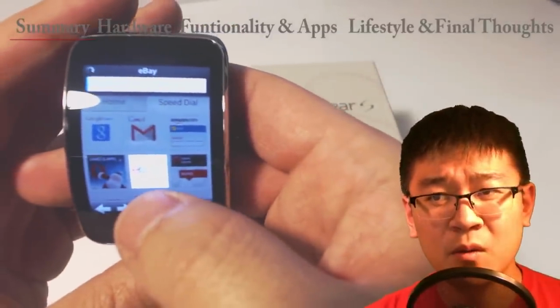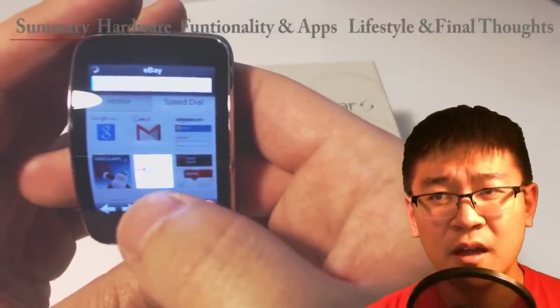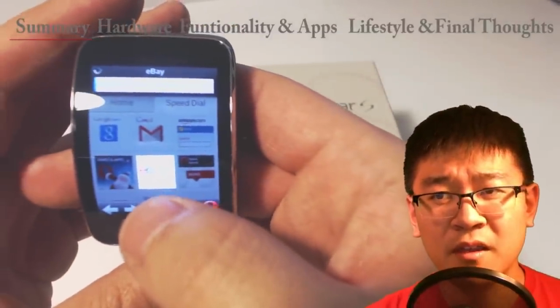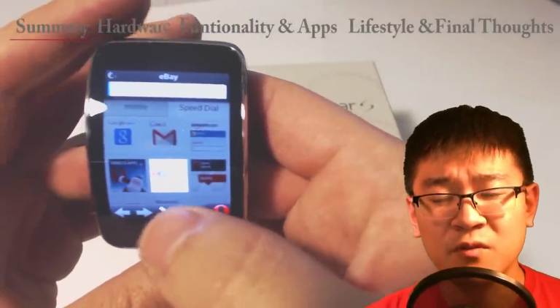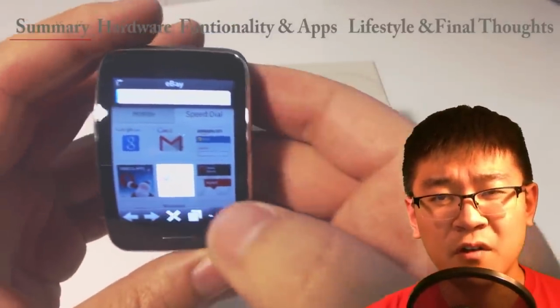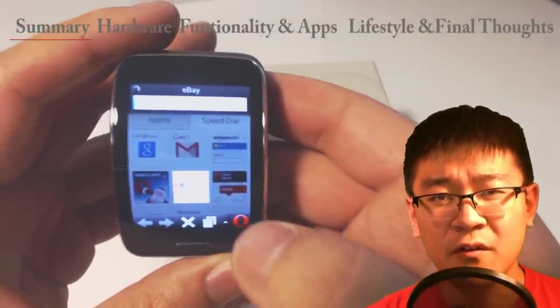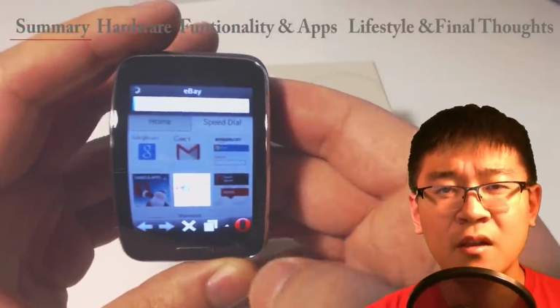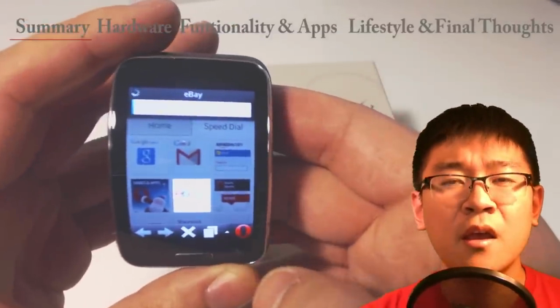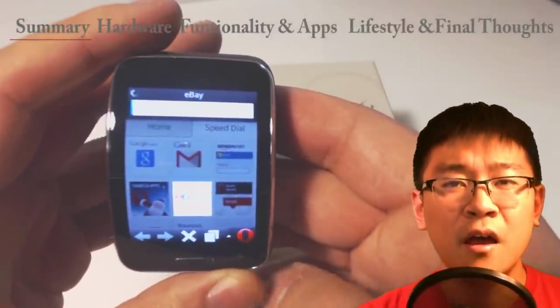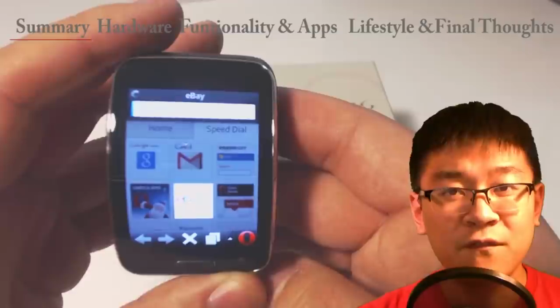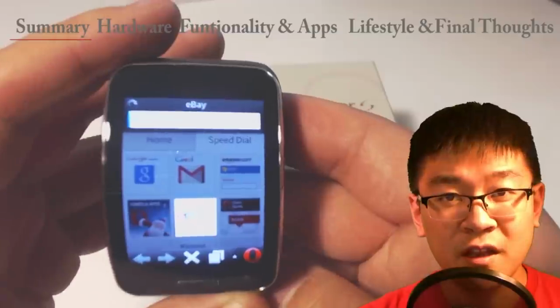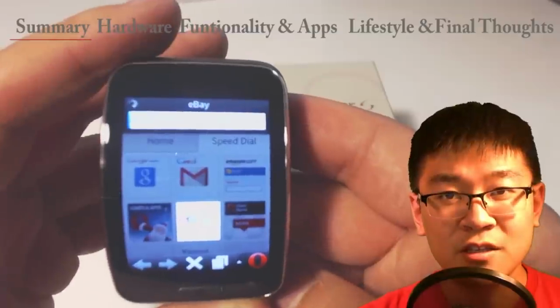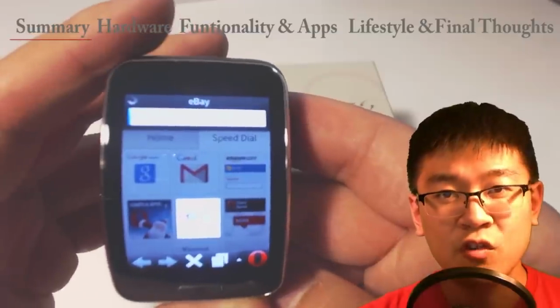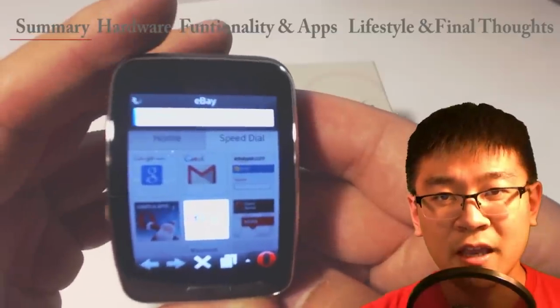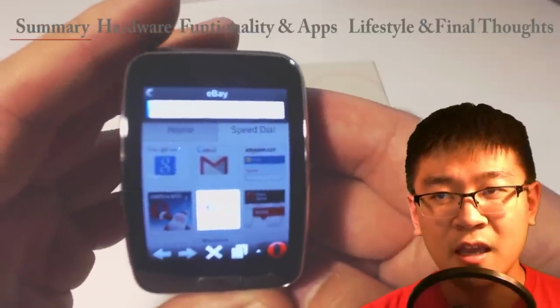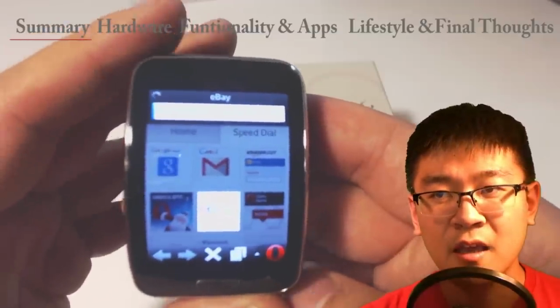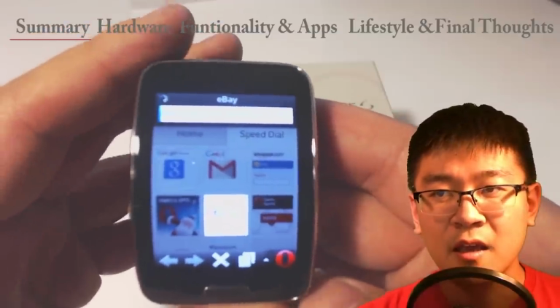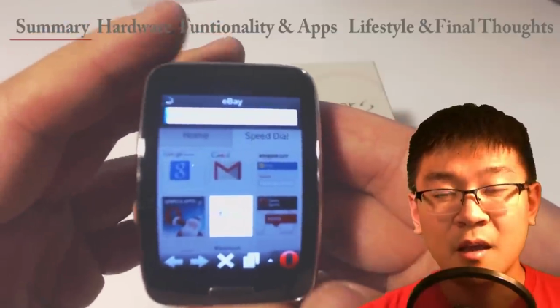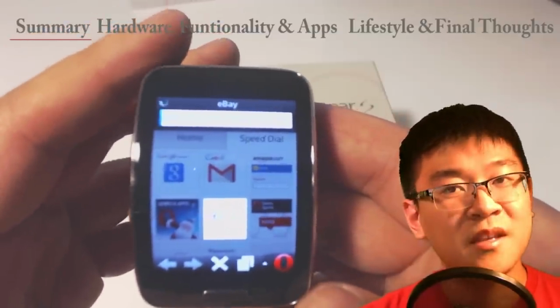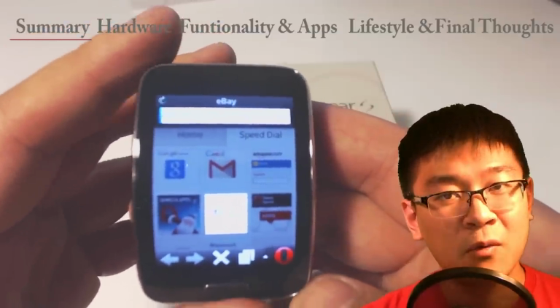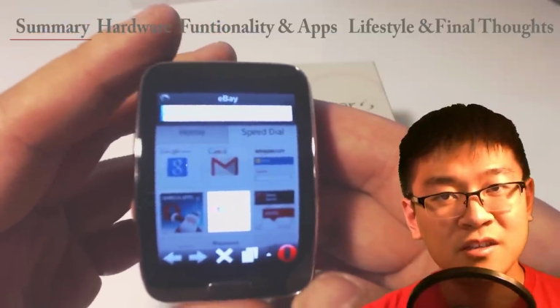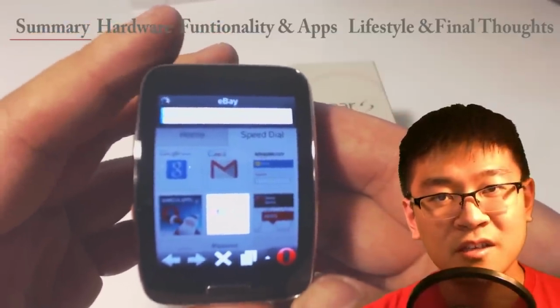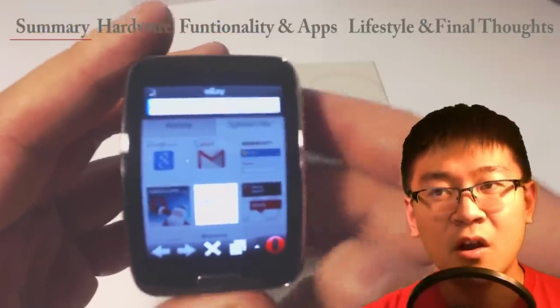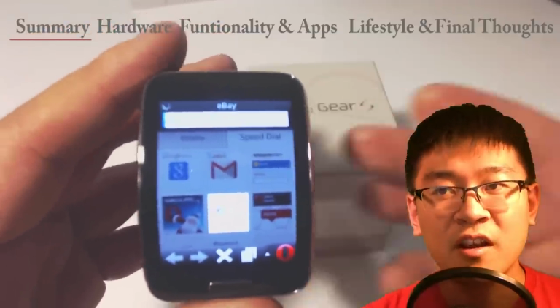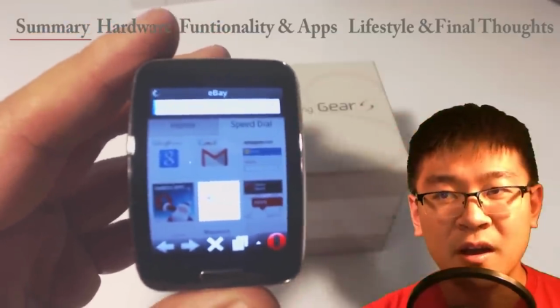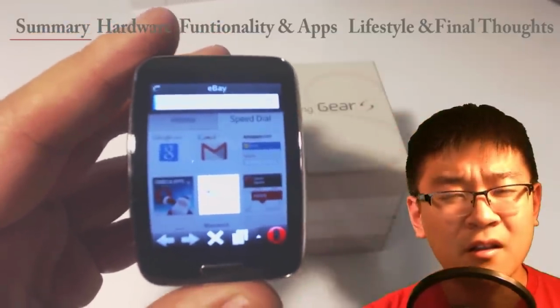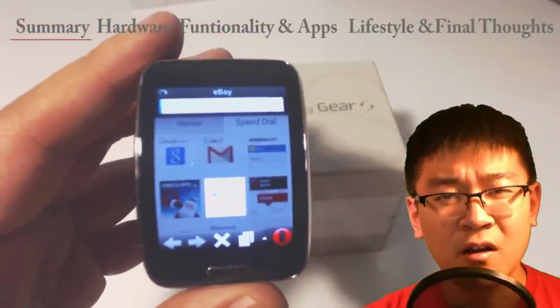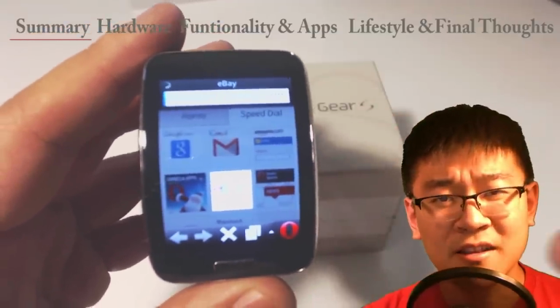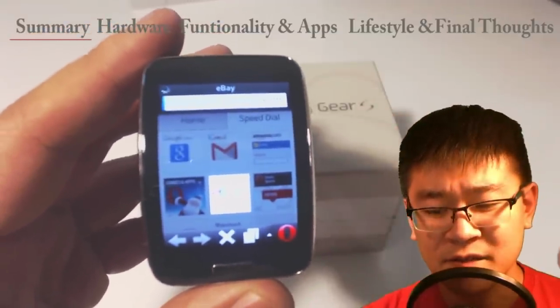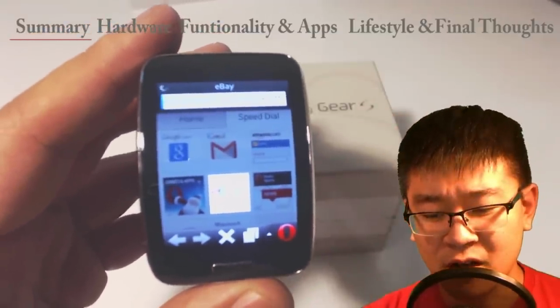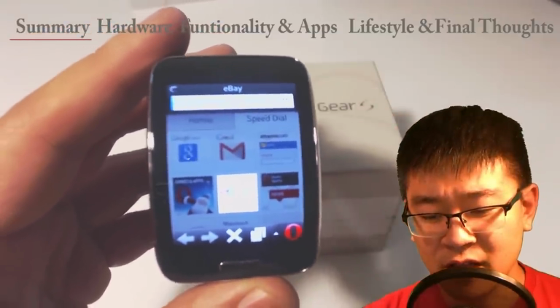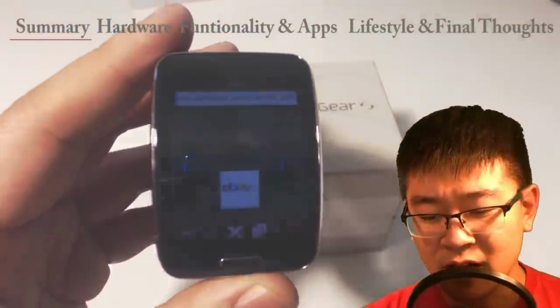Samsung made a lot of proprietary apps — a lot of things revolving around fitness, tracking, stopwatches, heart rate monitor. All that stuff is built in.